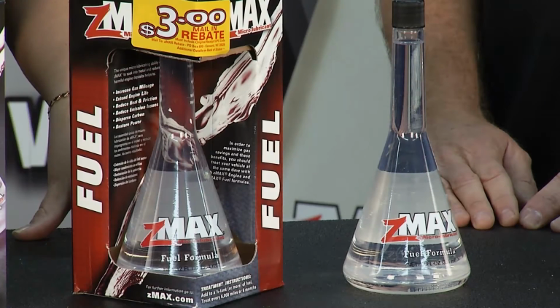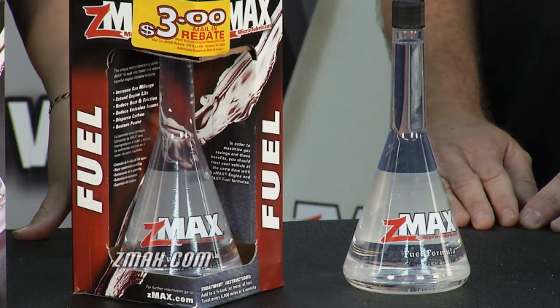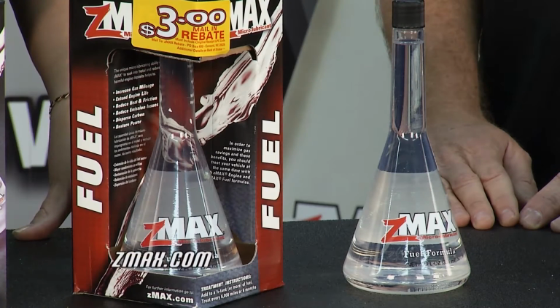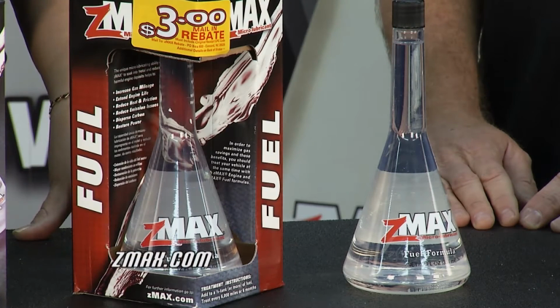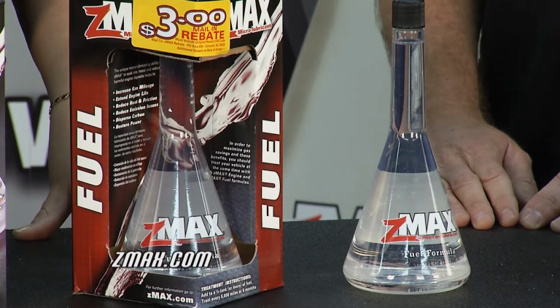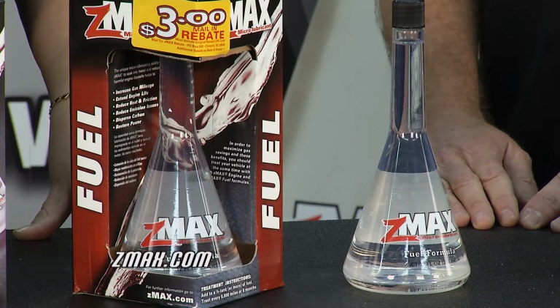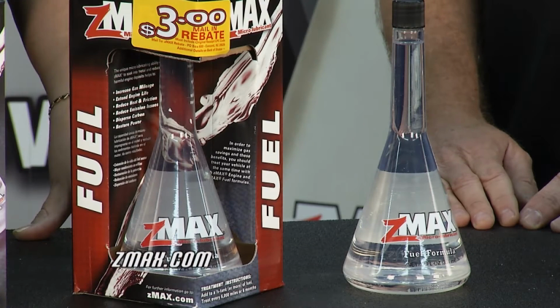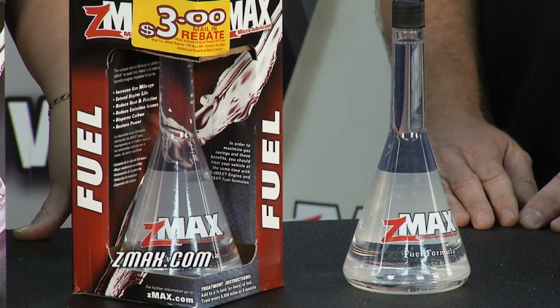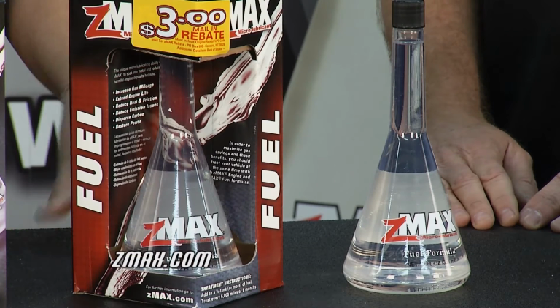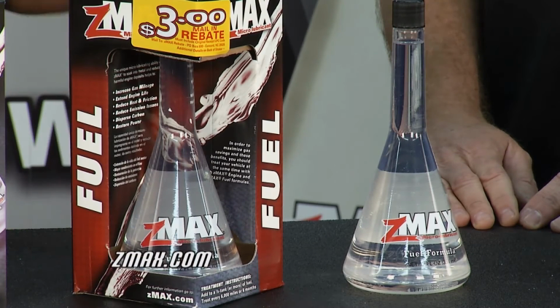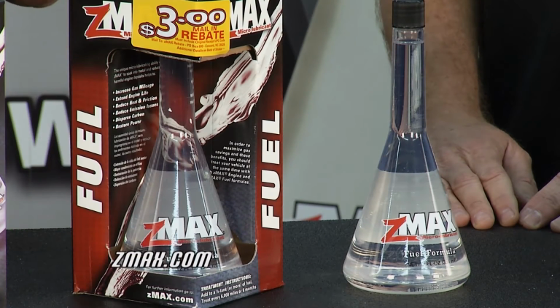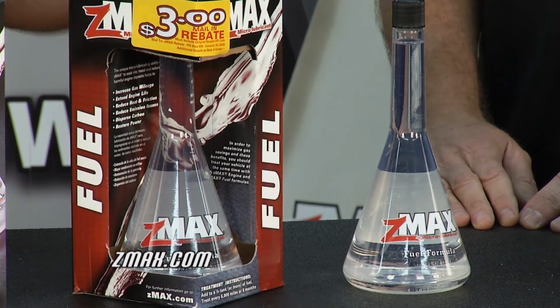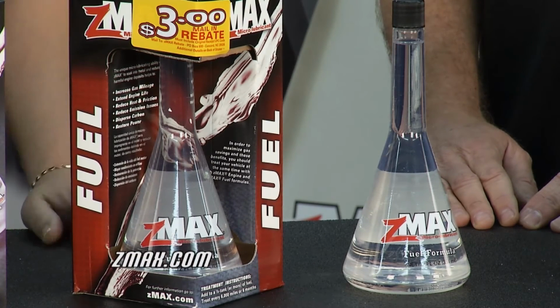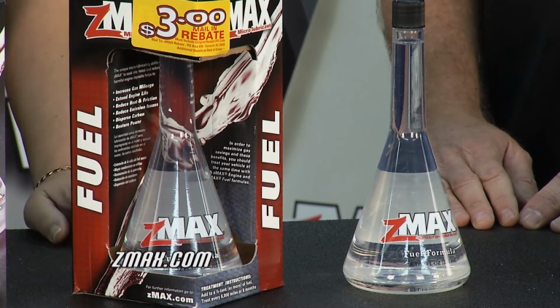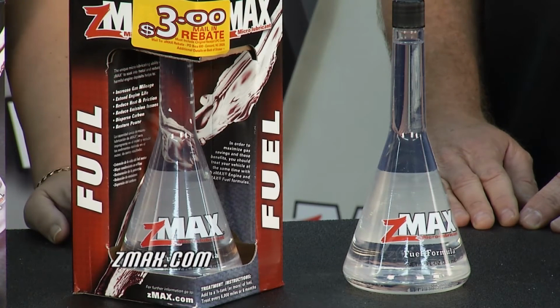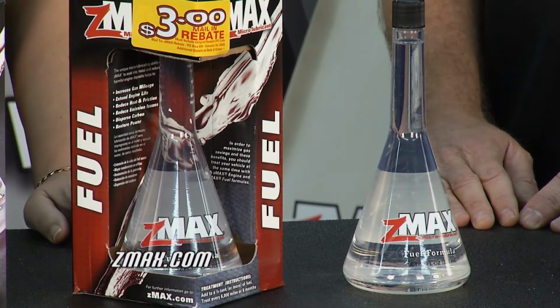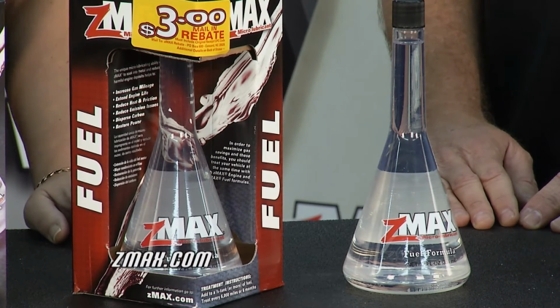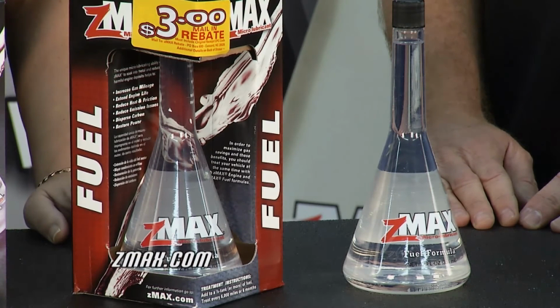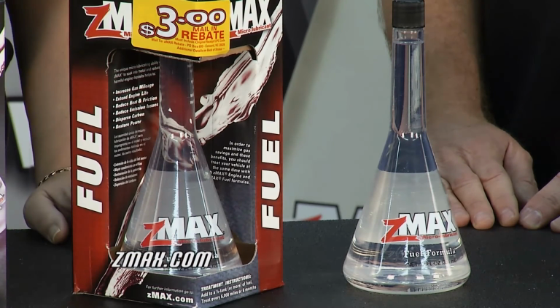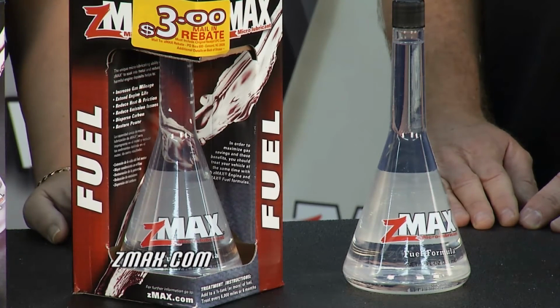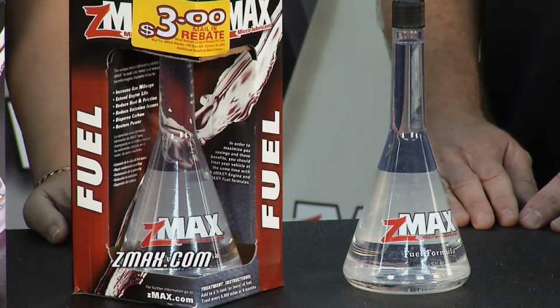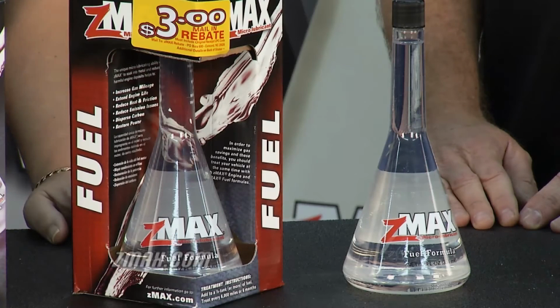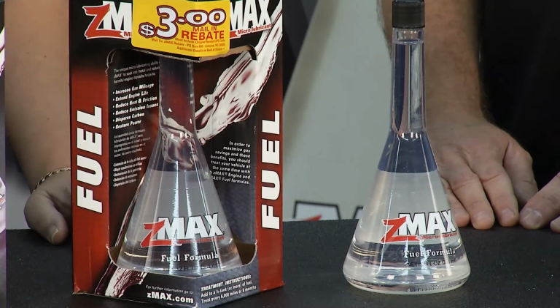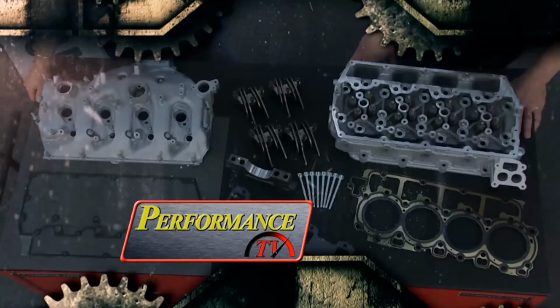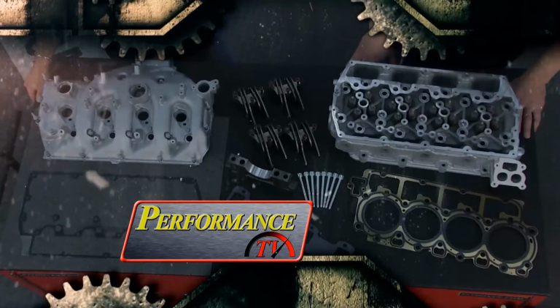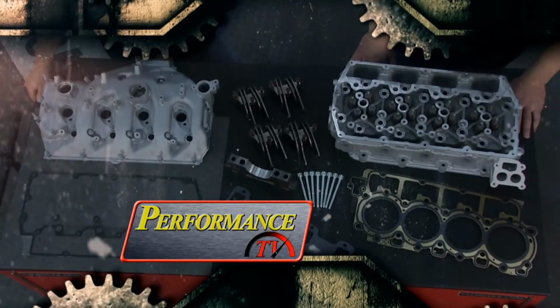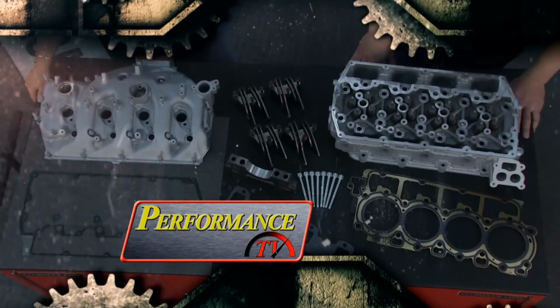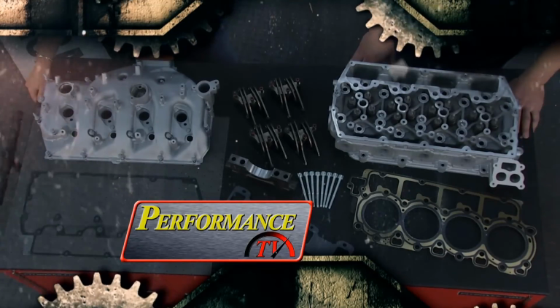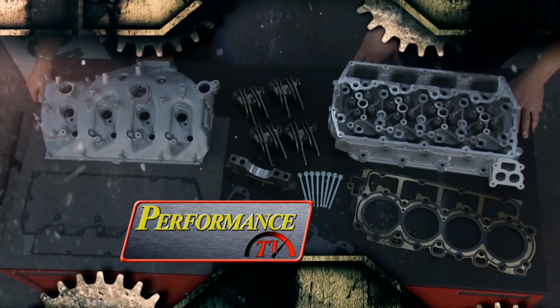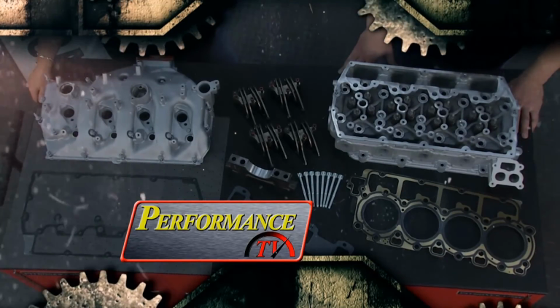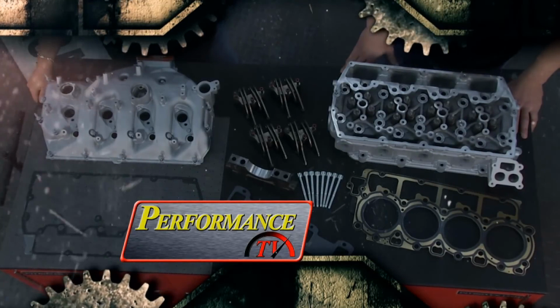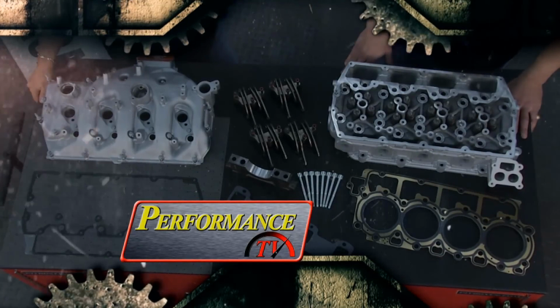You want to find out more about Z-Max? Simply go to their website at Z-Max.com. We'll be back with more Performance TV in just a minute.